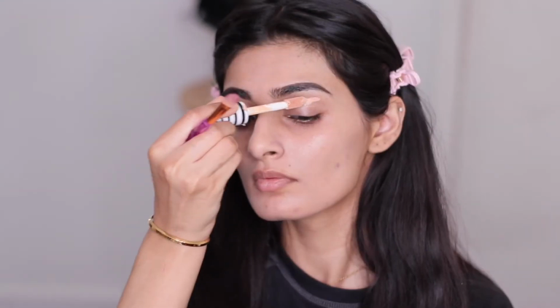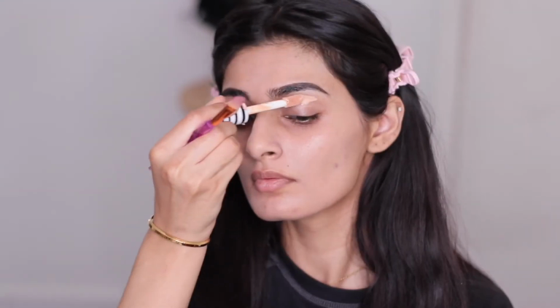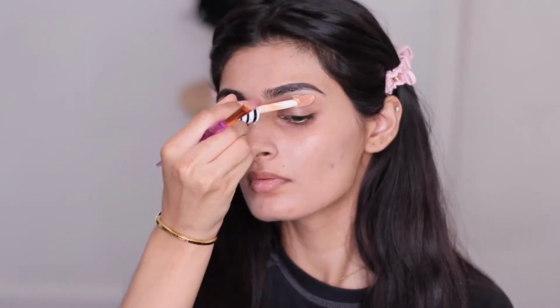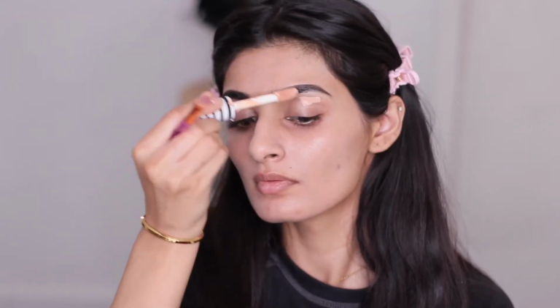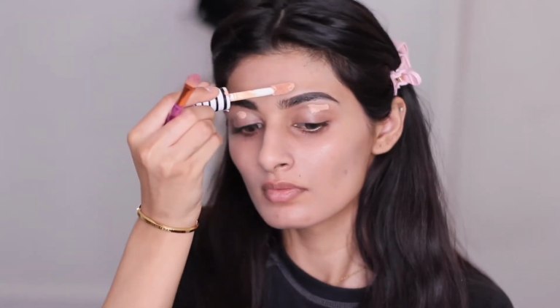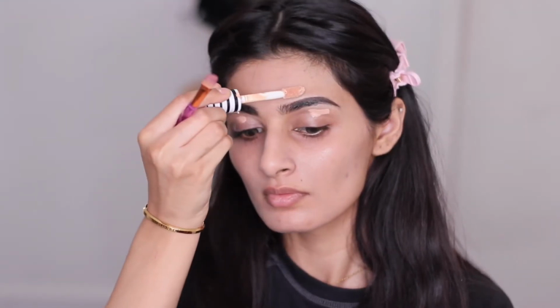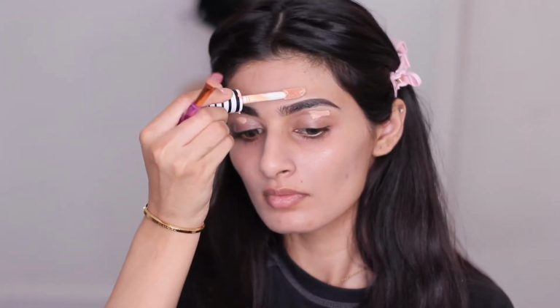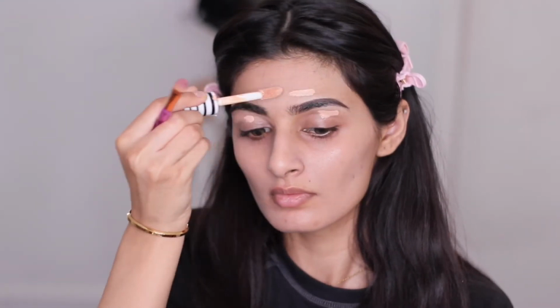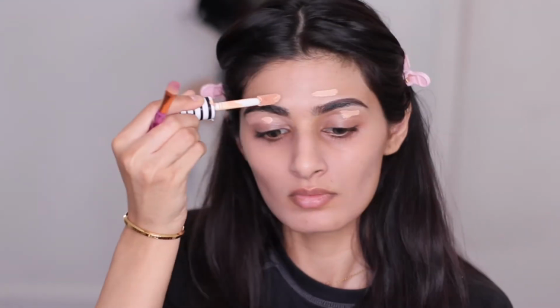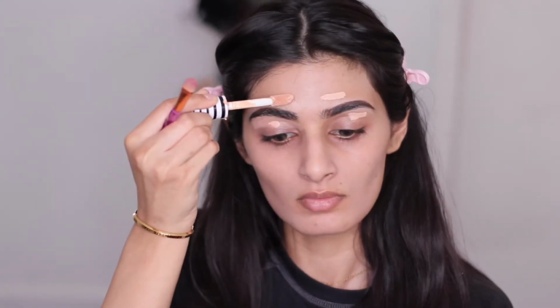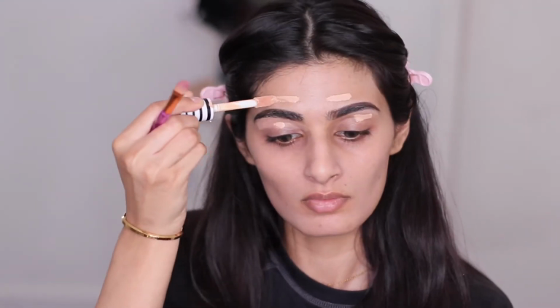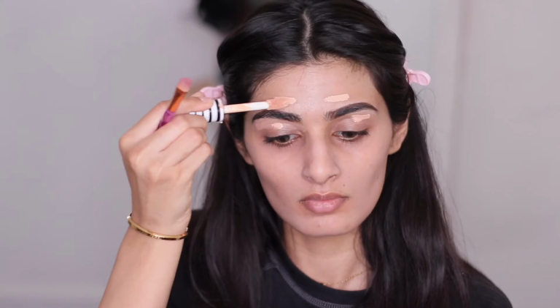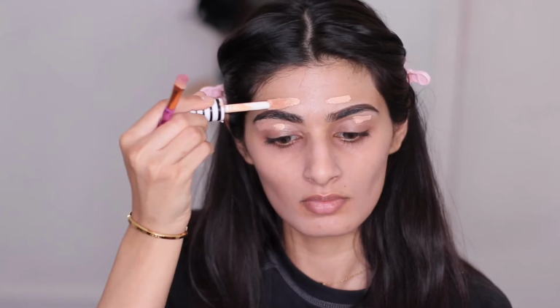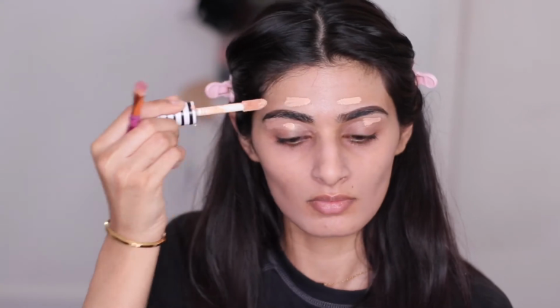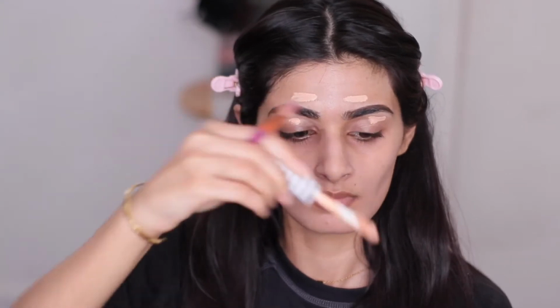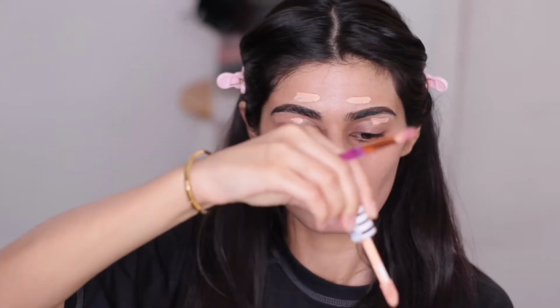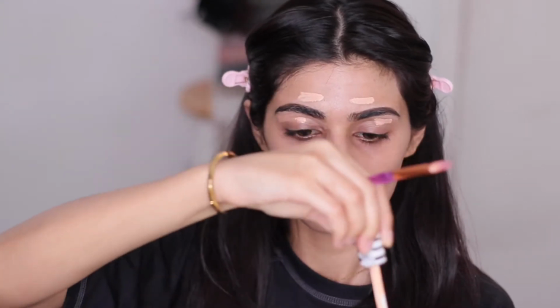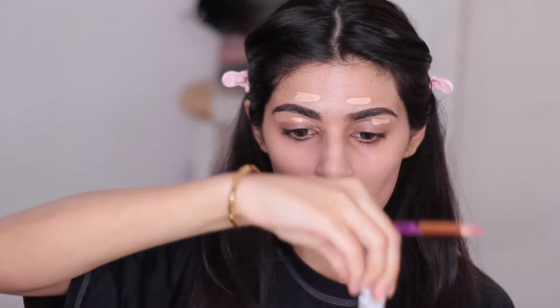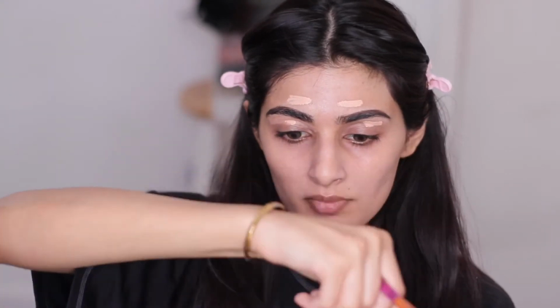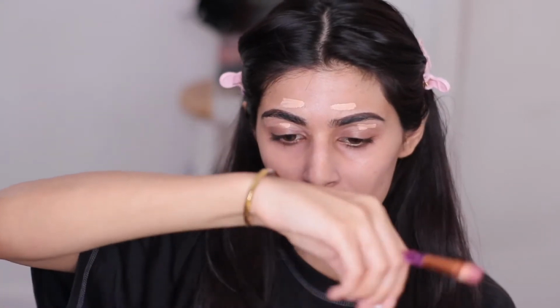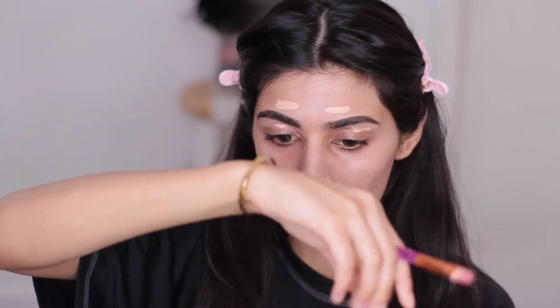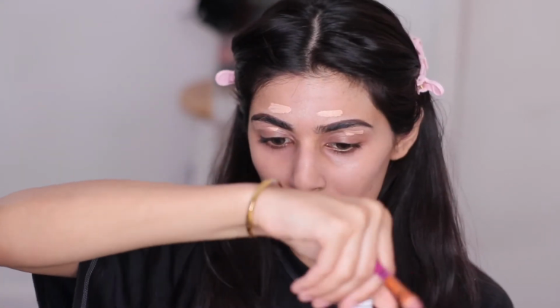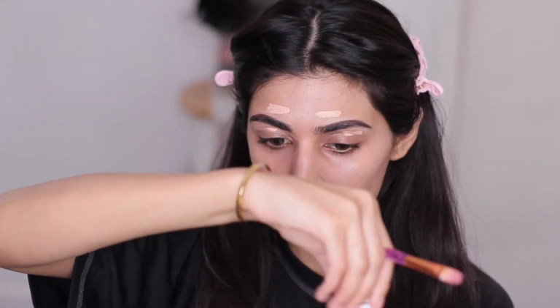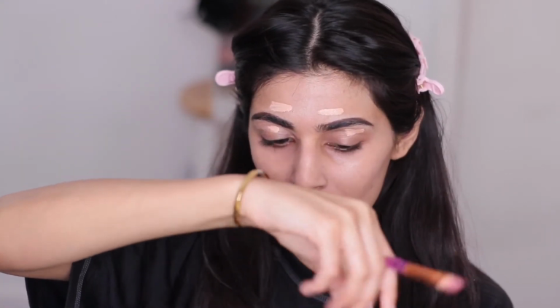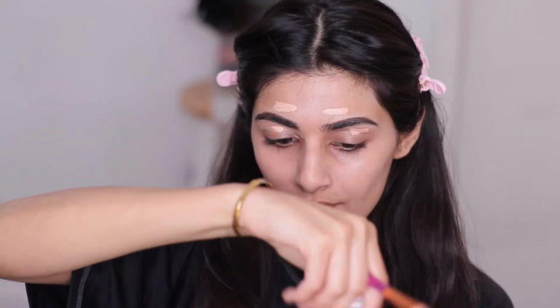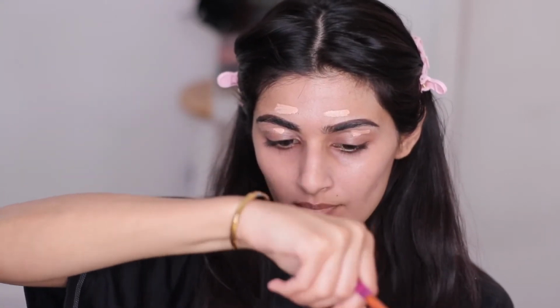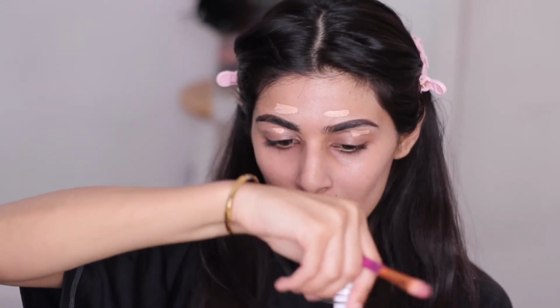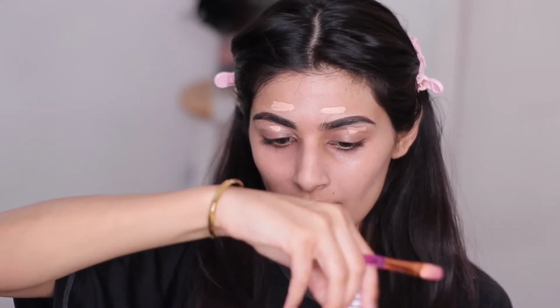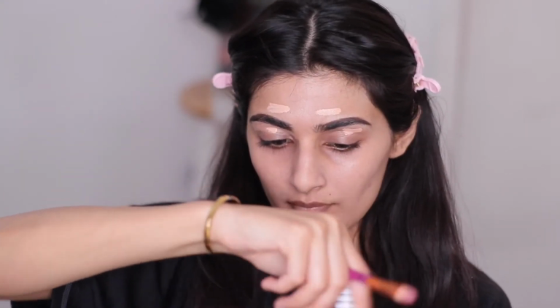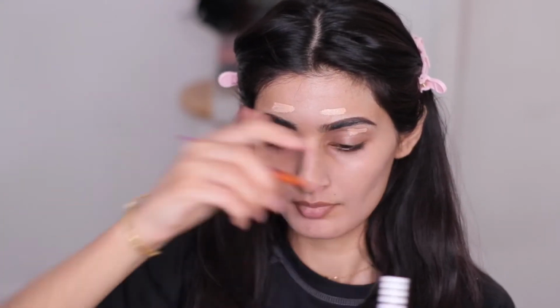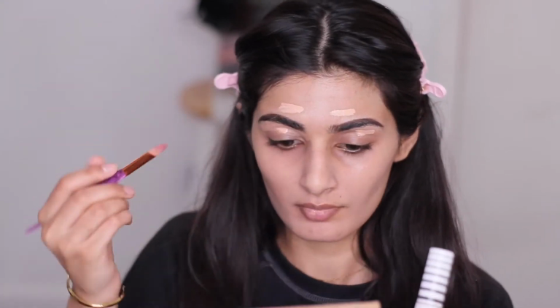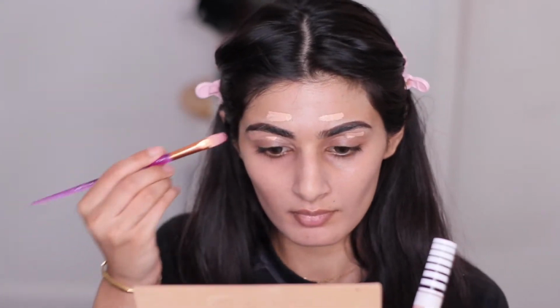Now taking my Covergirl concealer, I'm just applying that lightly and then taking a brush to carve out my eyebrows and clean them up.